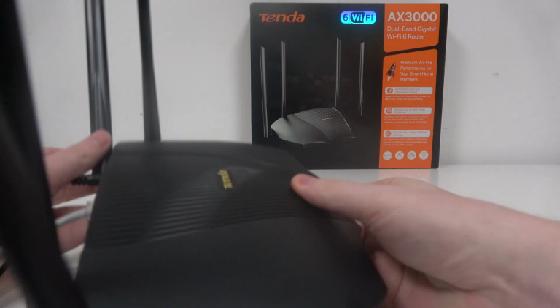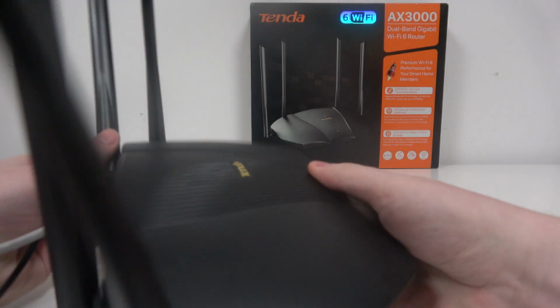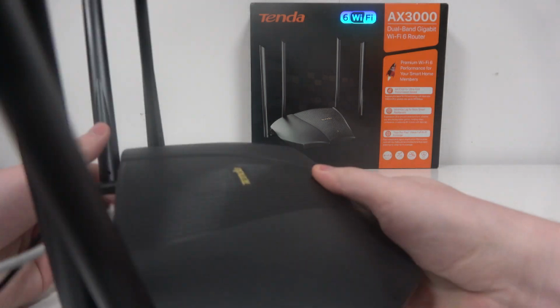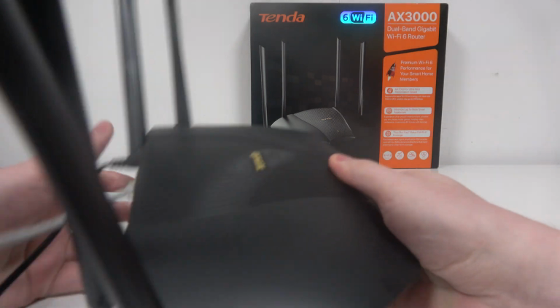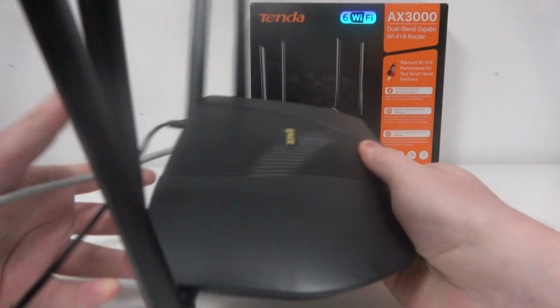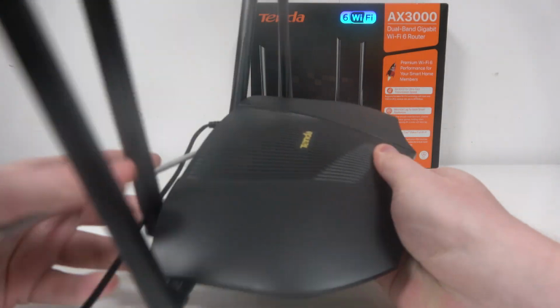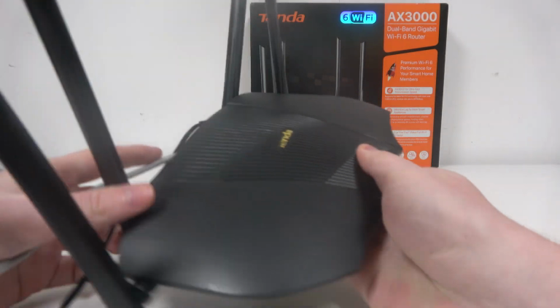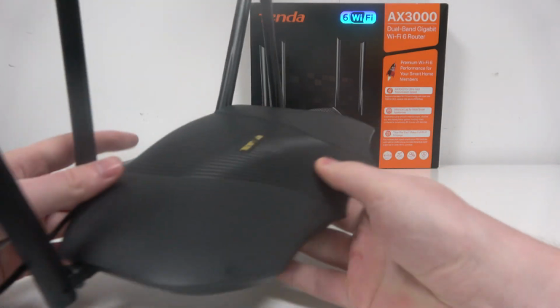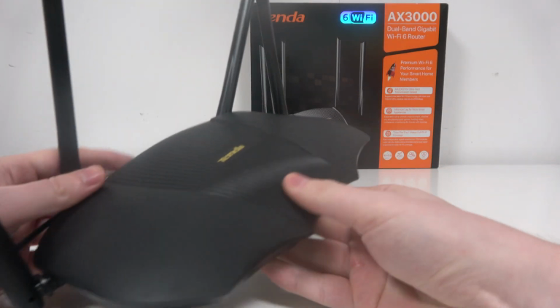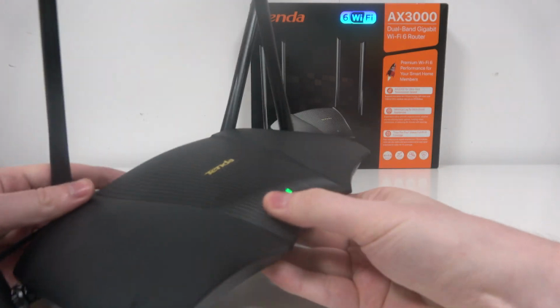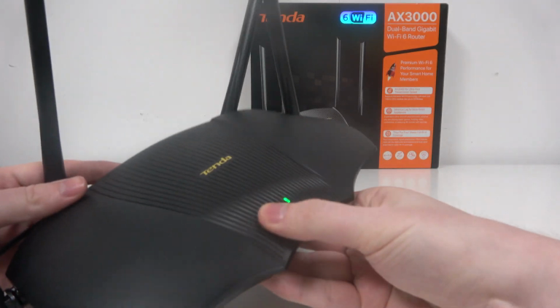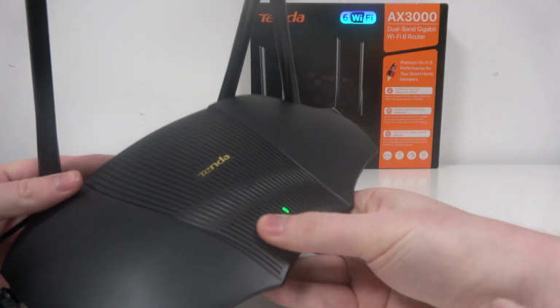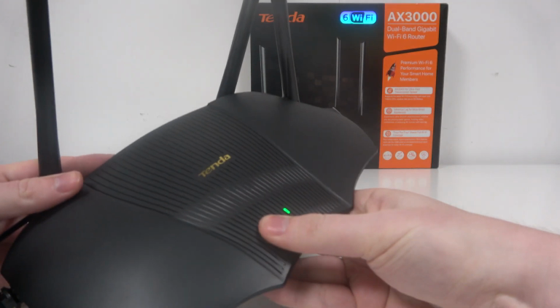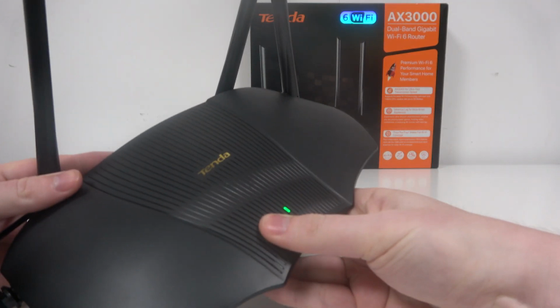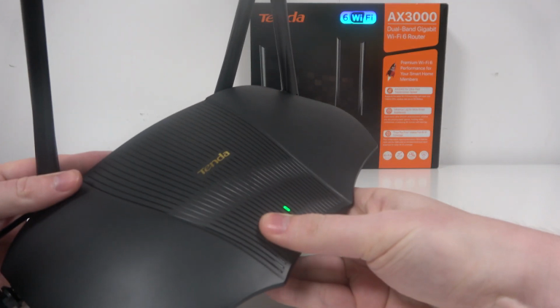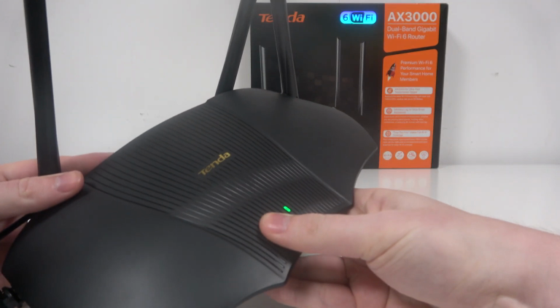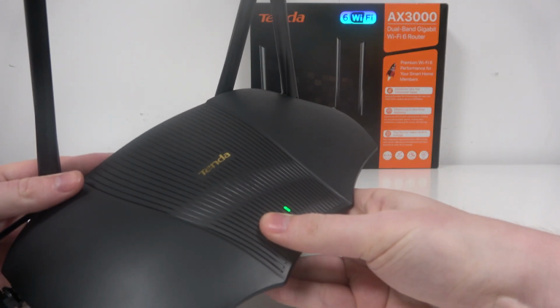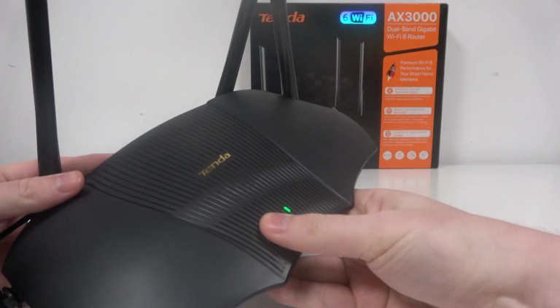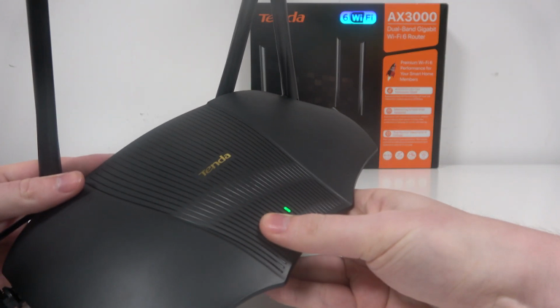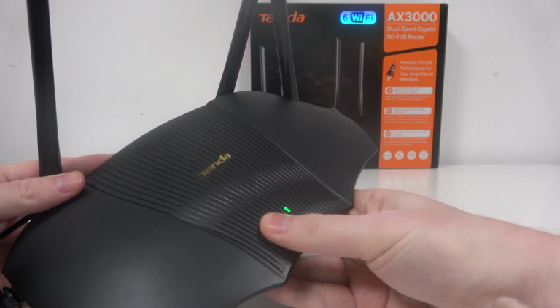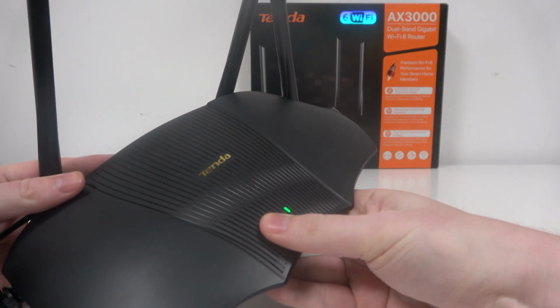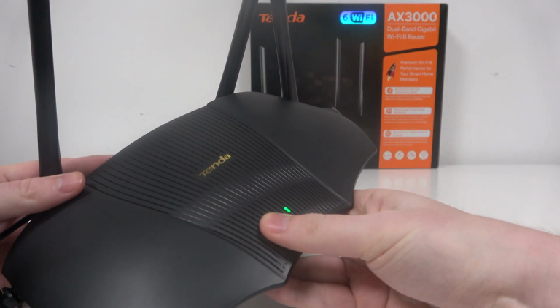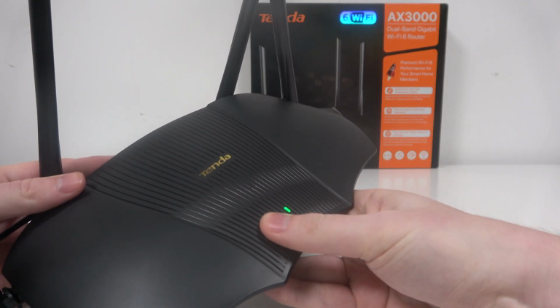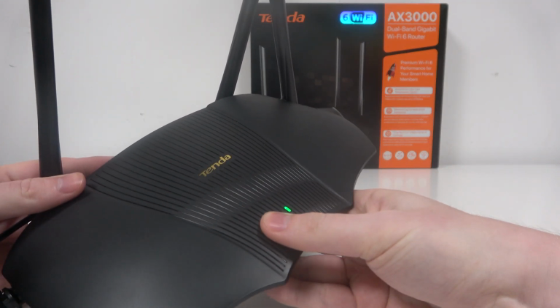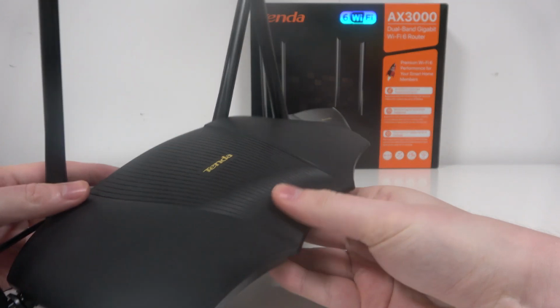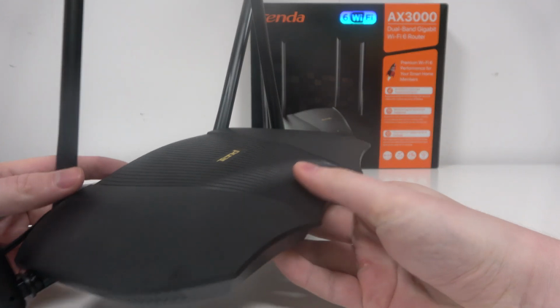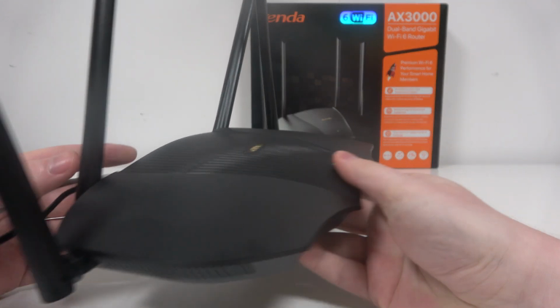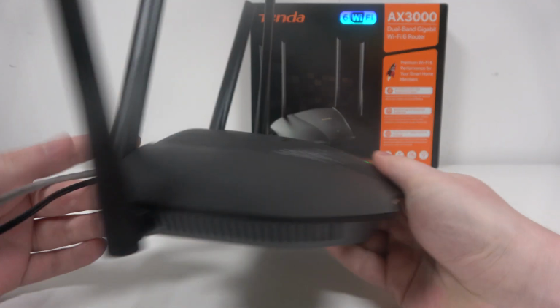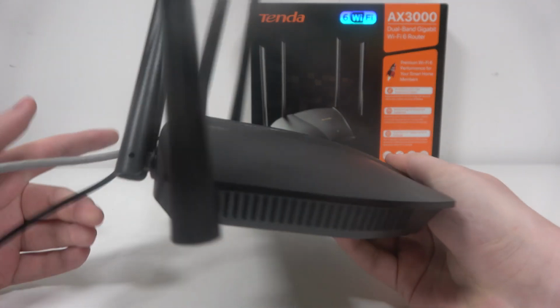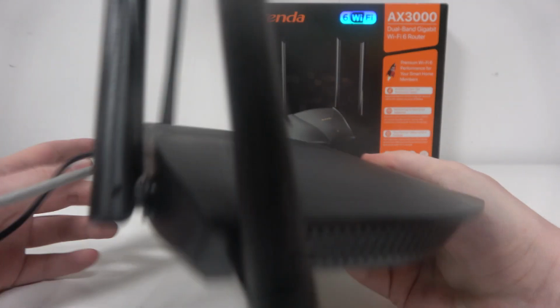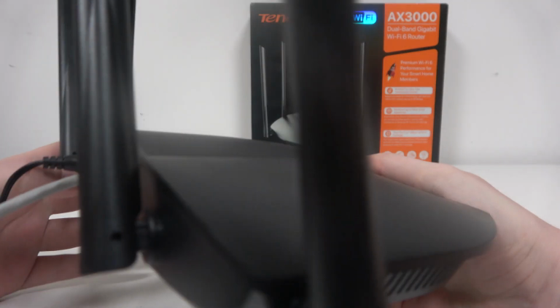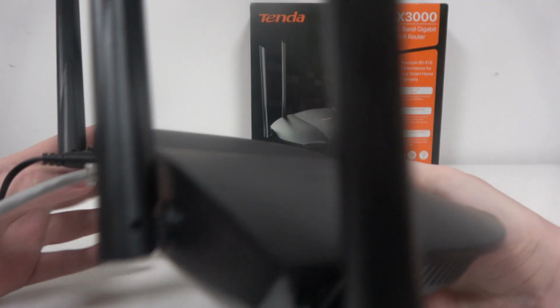Hello! In this video I want to show you how to perform a factory reset on a Tinder router.